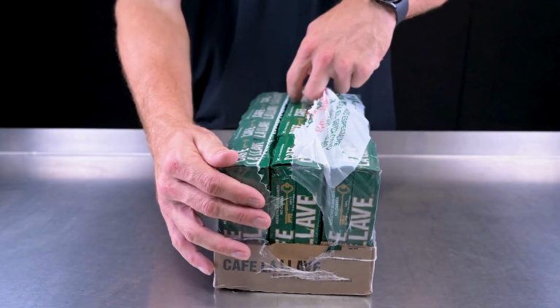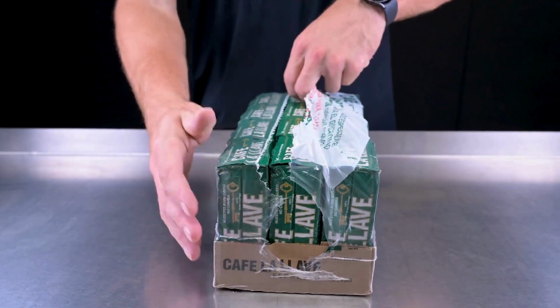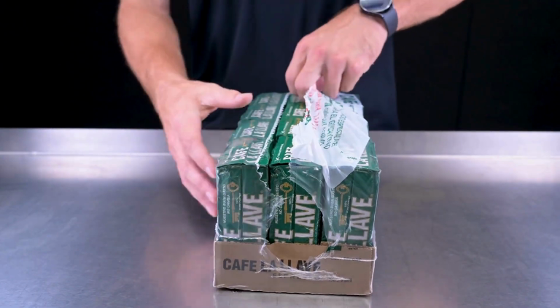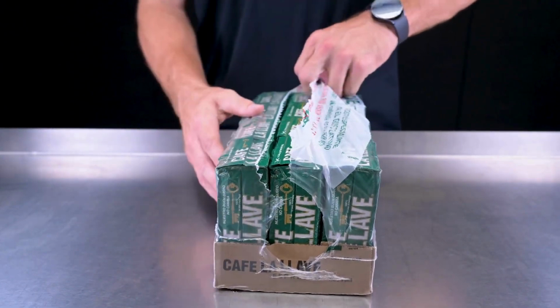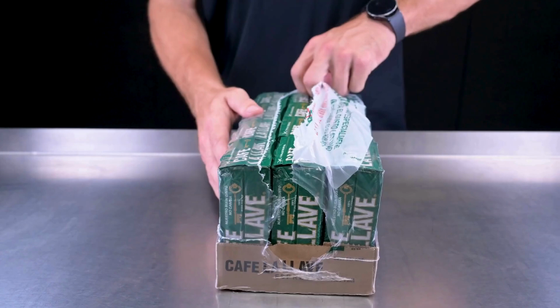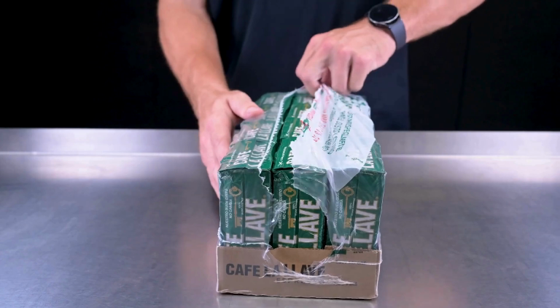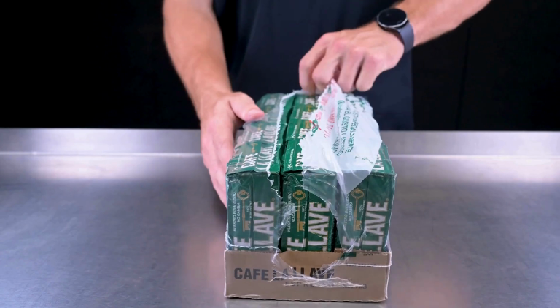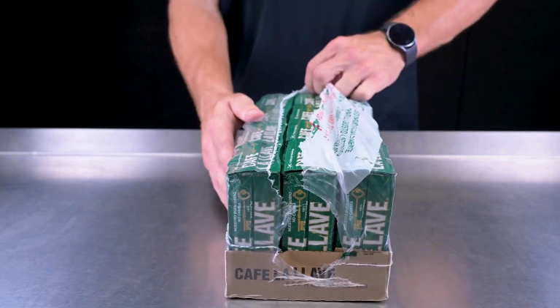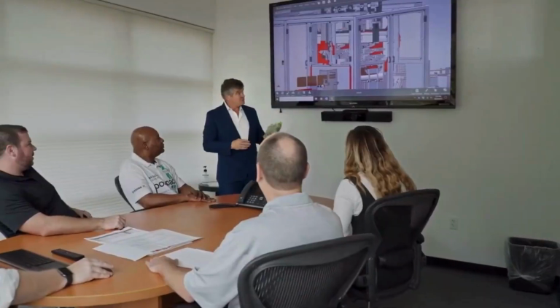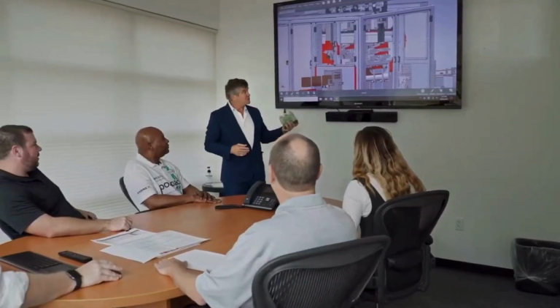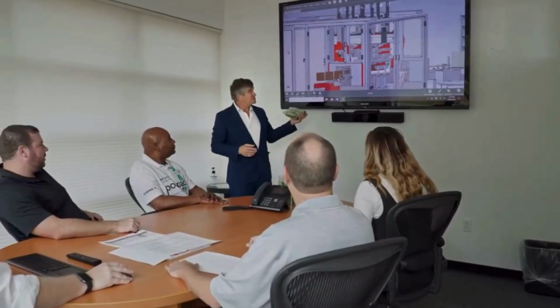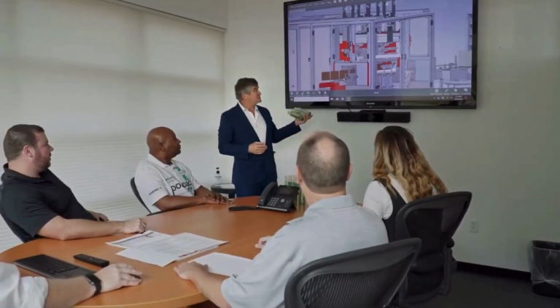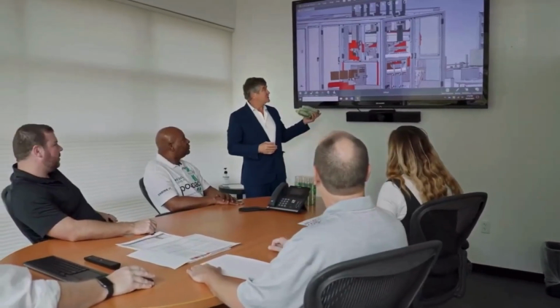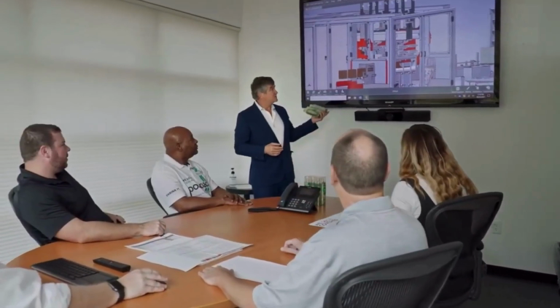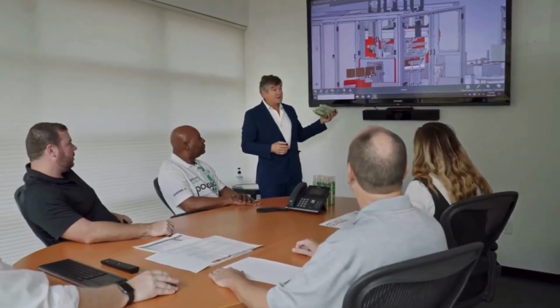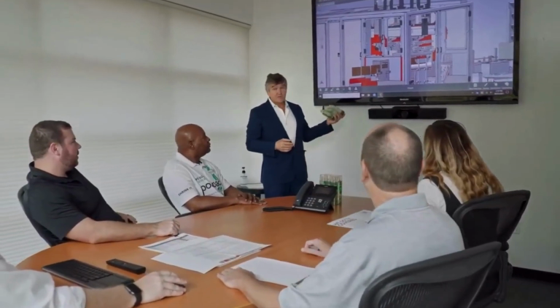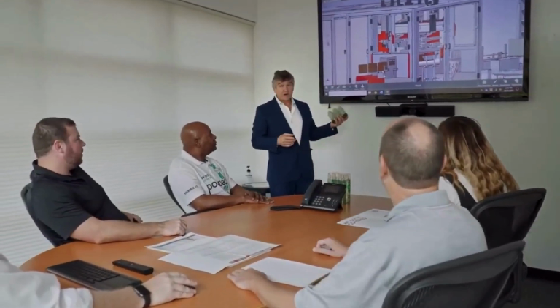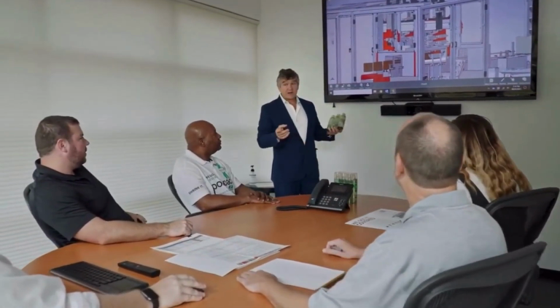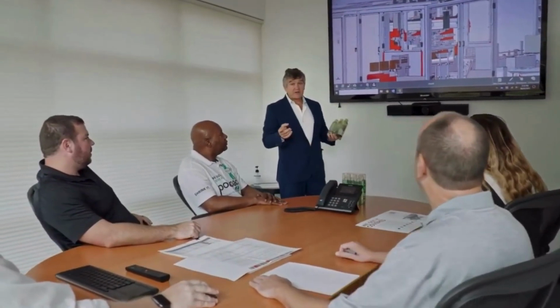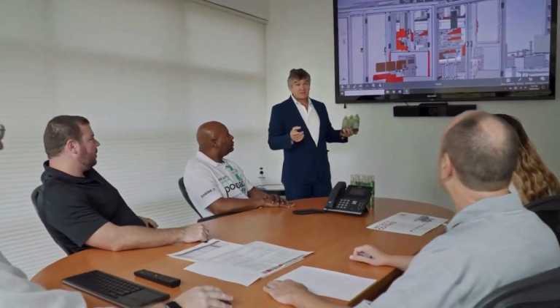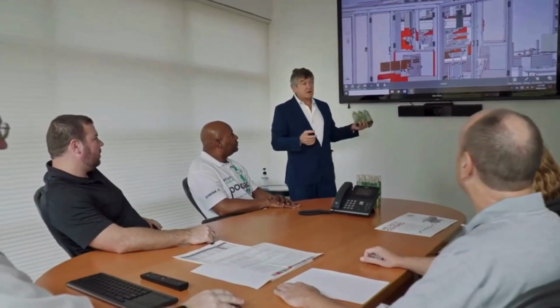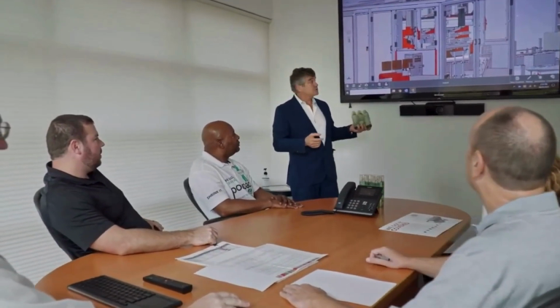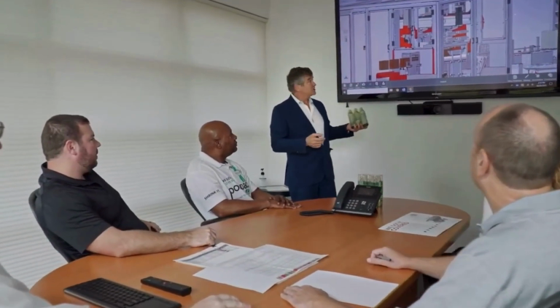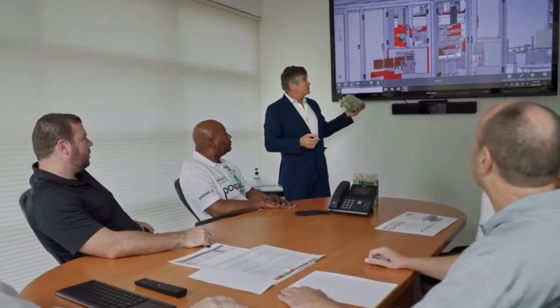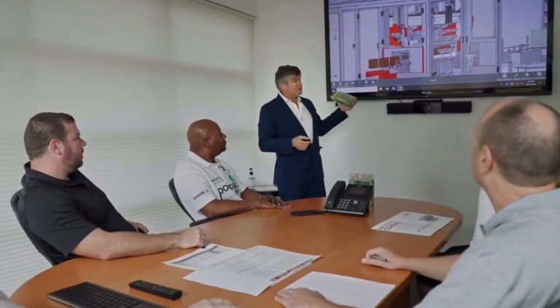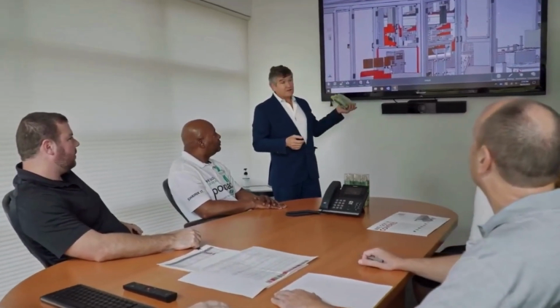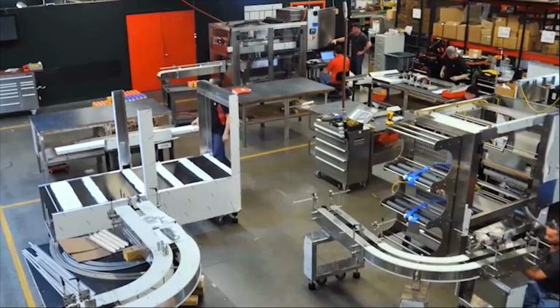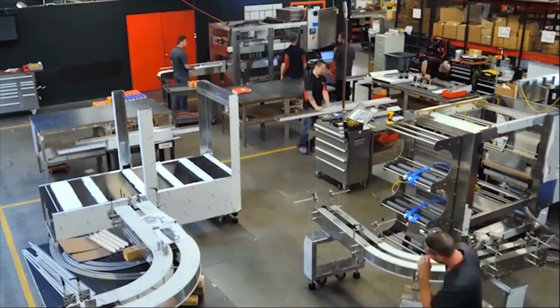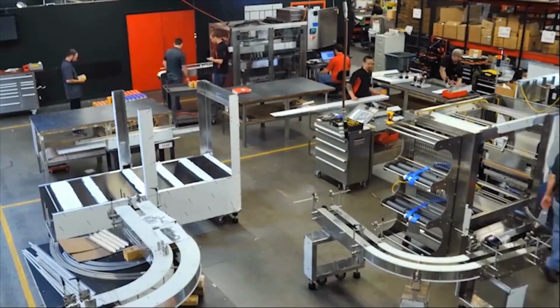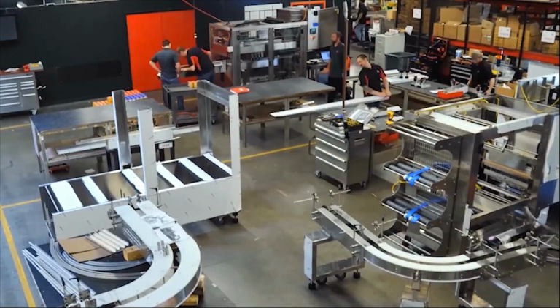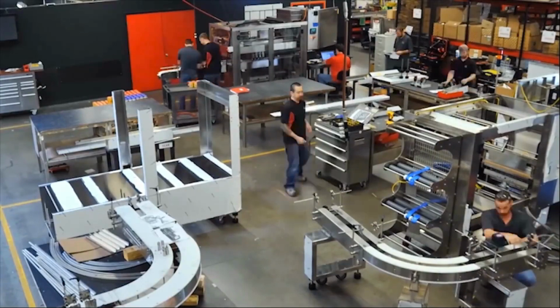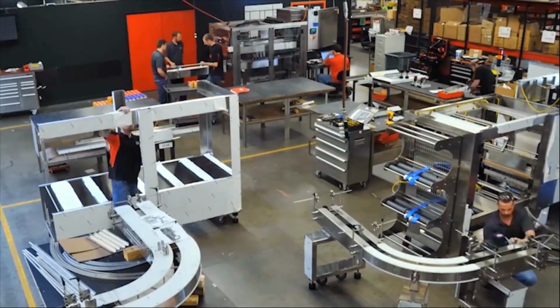Contact Polypack to start your project today. Polypack, machines built to your standard.